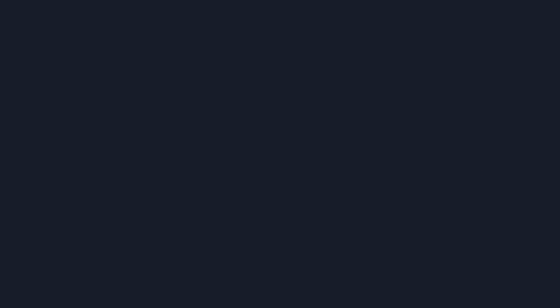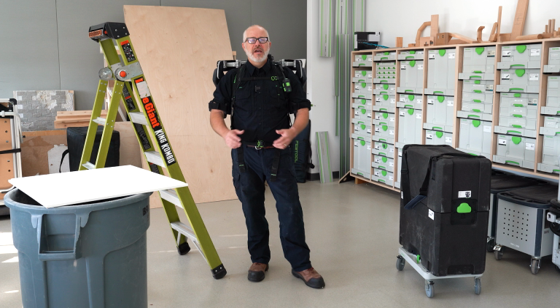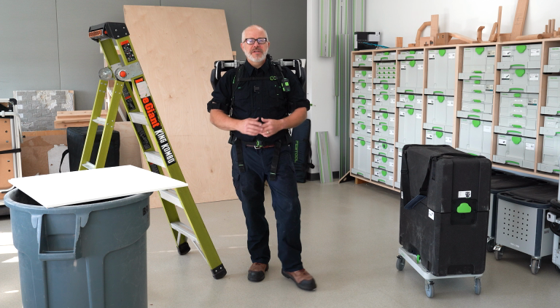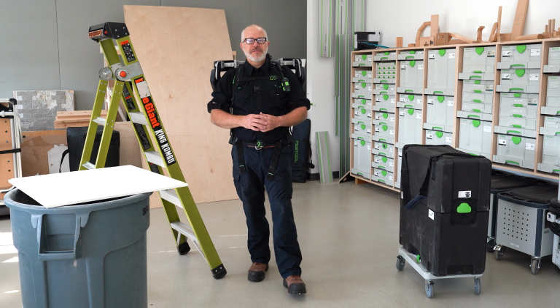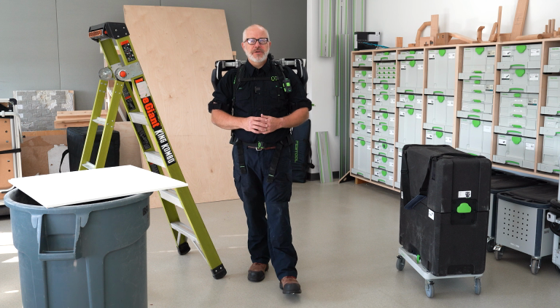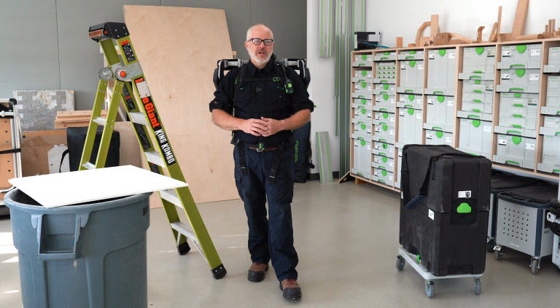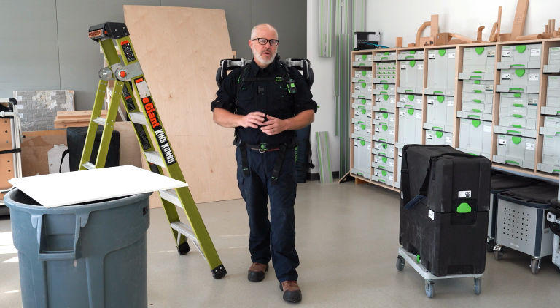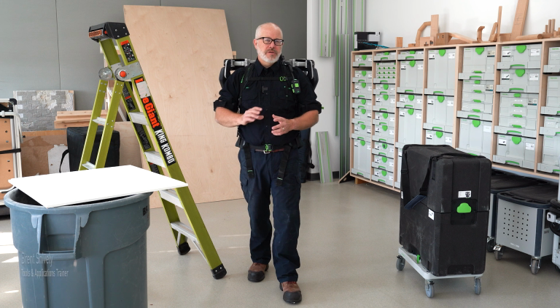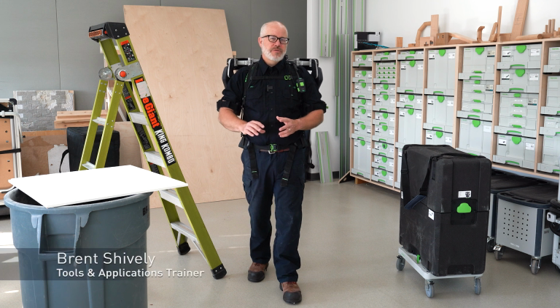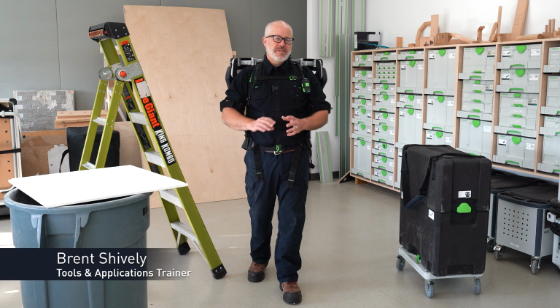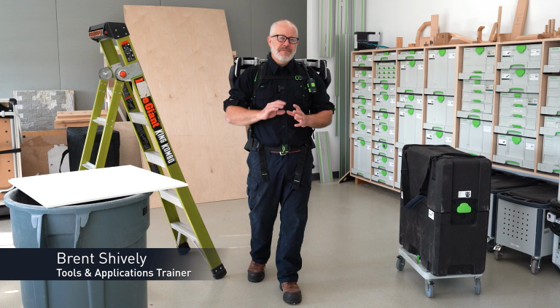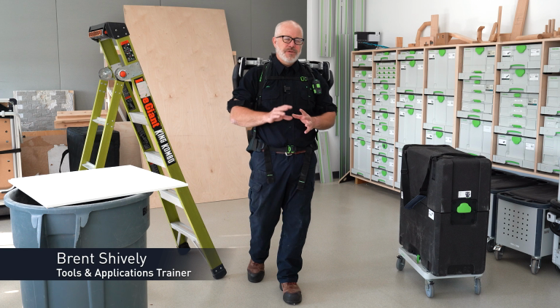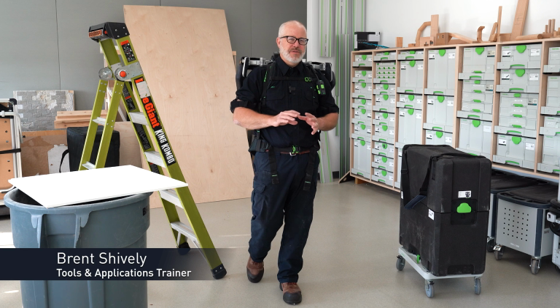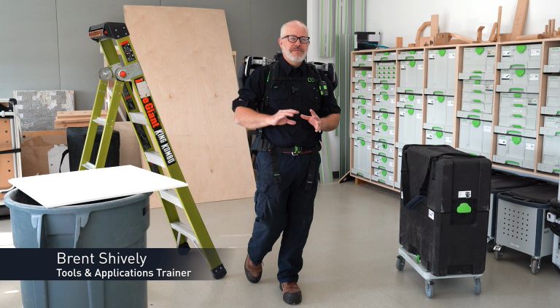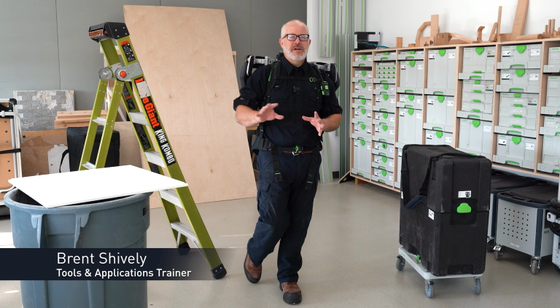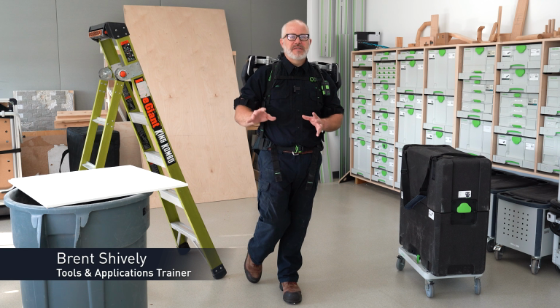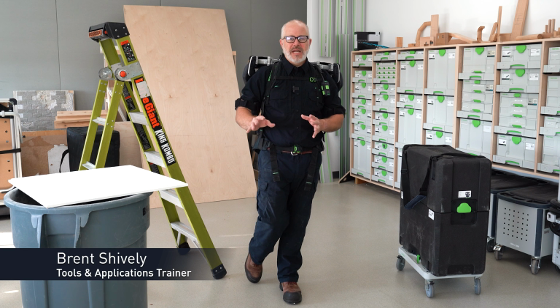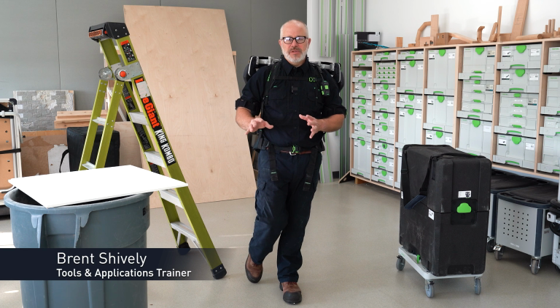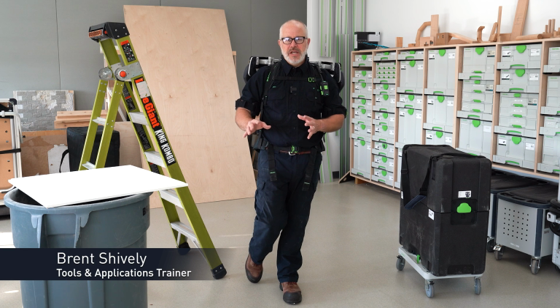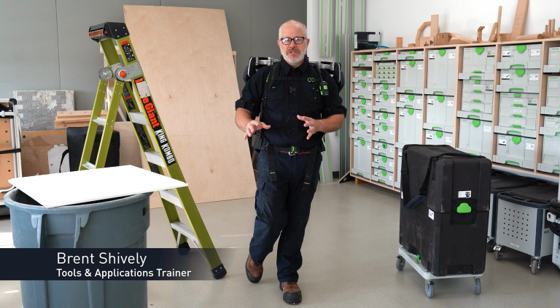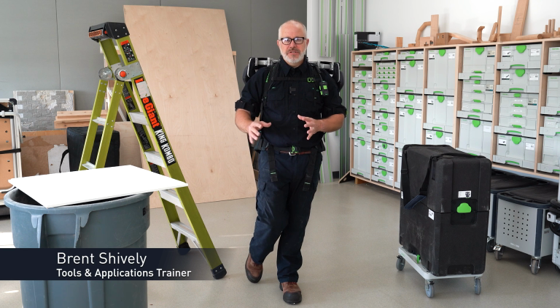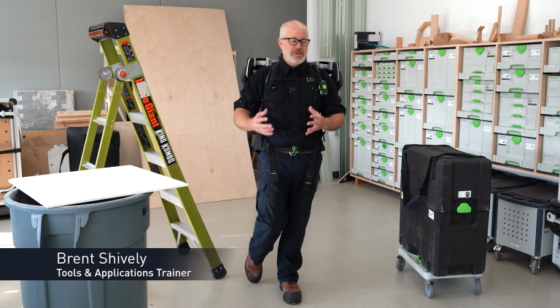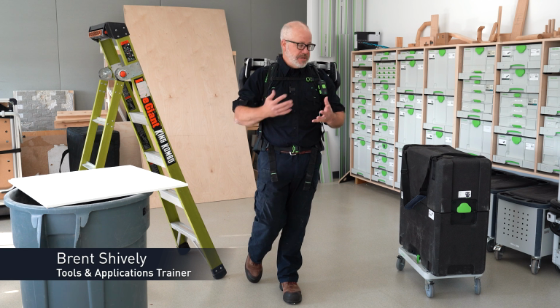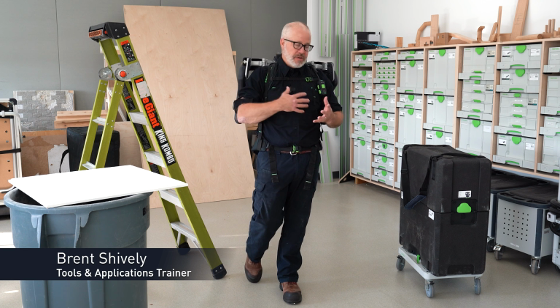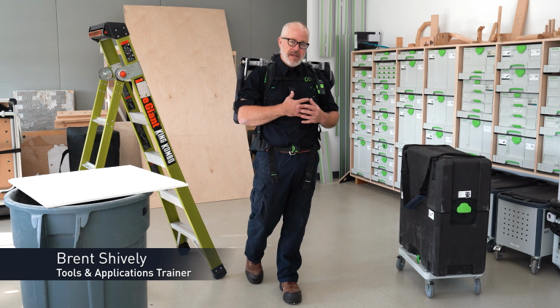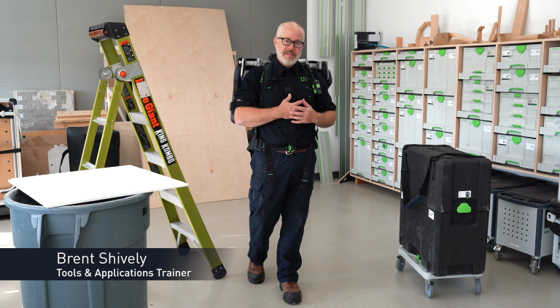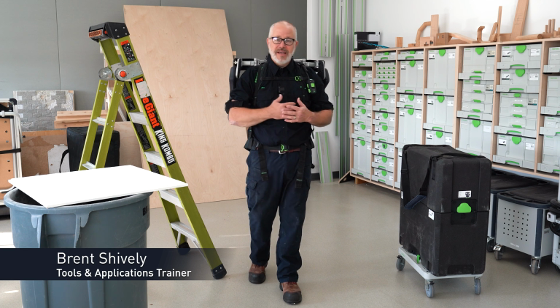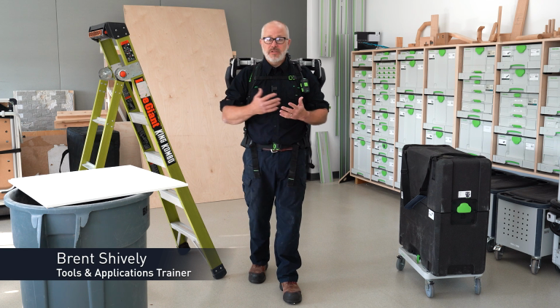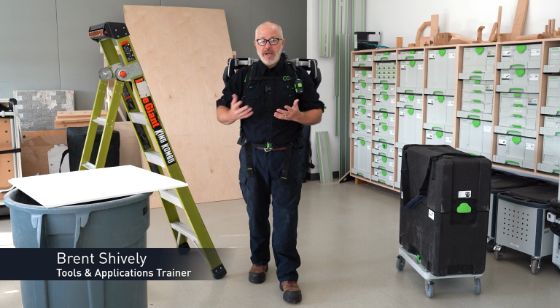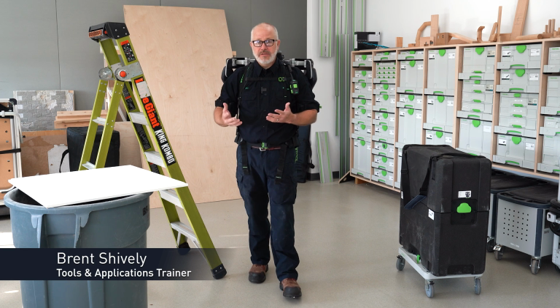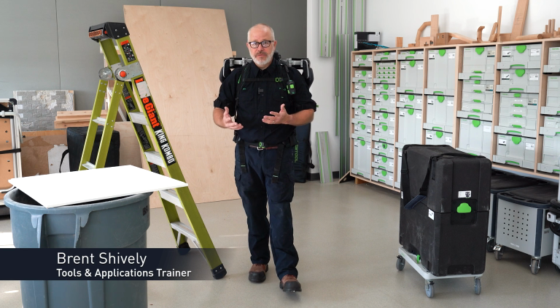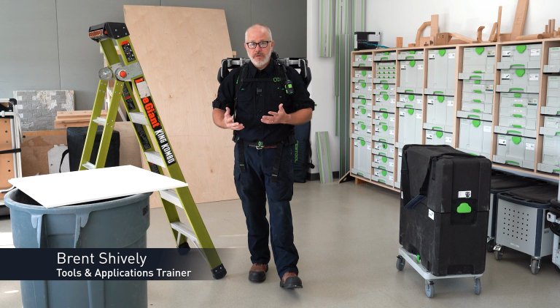In this video I'm going to walk you through just a few of the various applications you can utilize the ExoActive for.